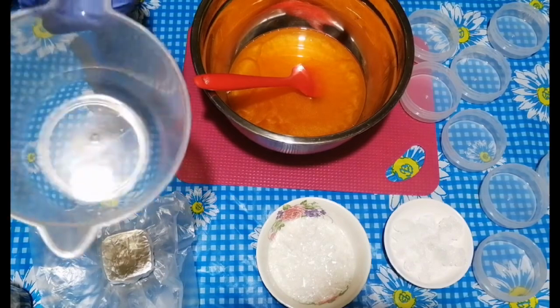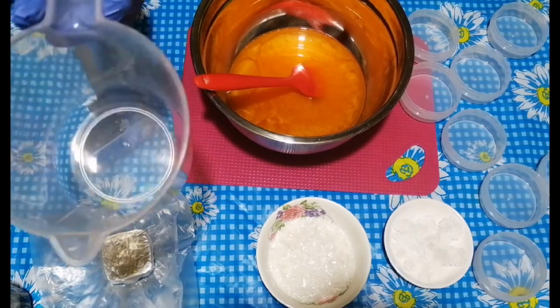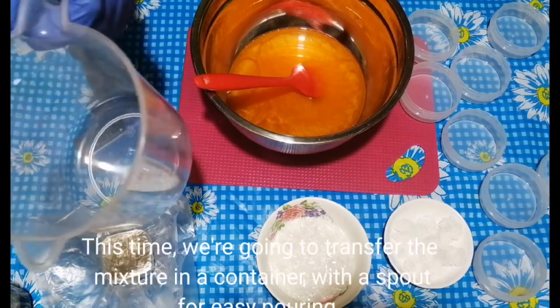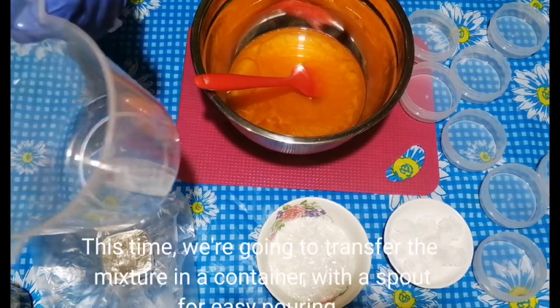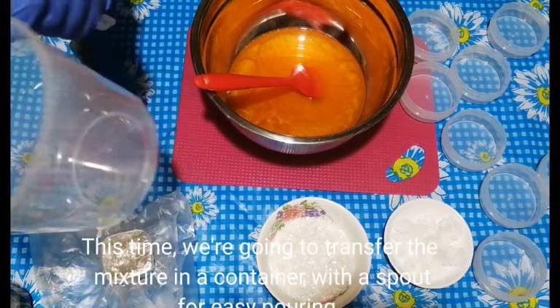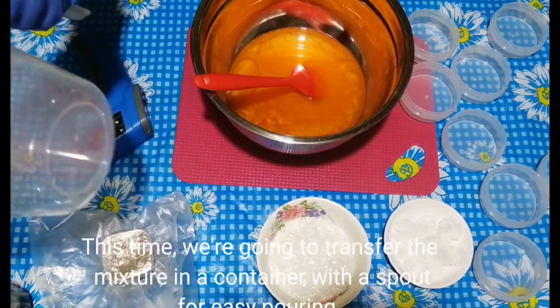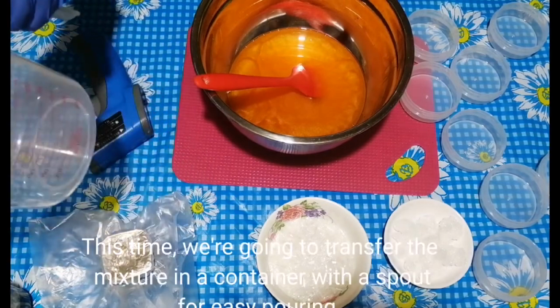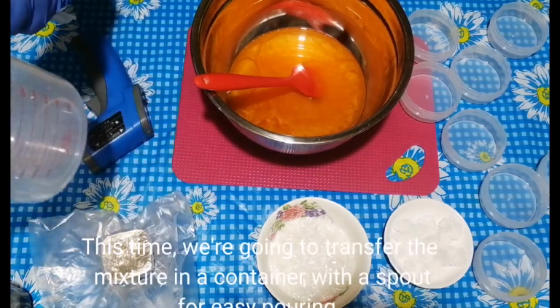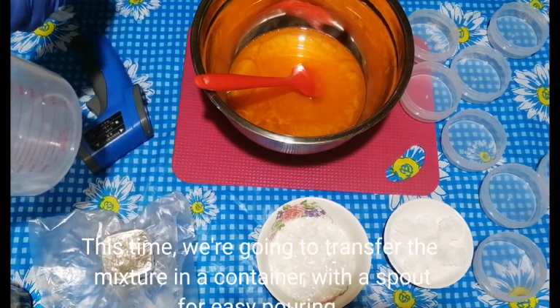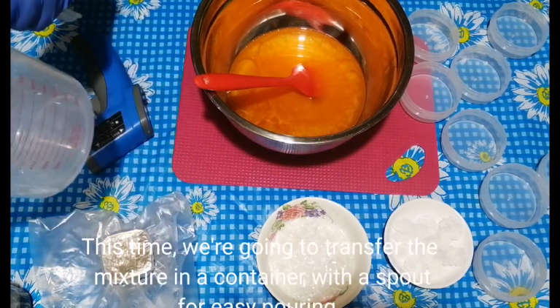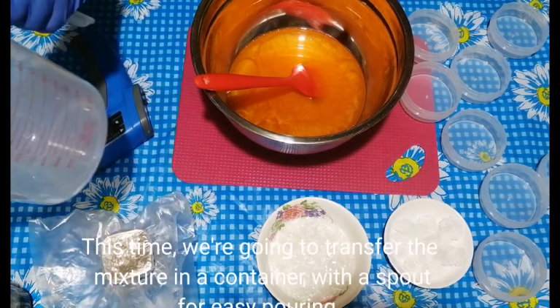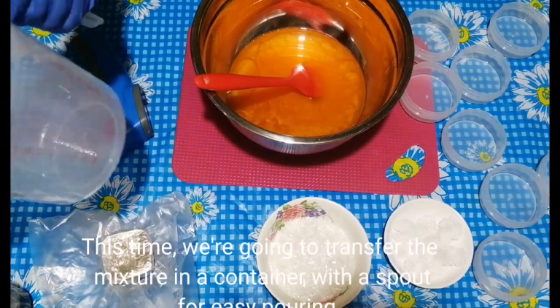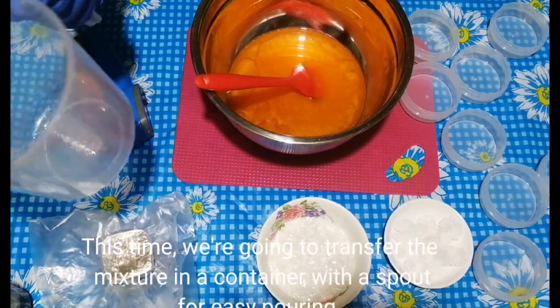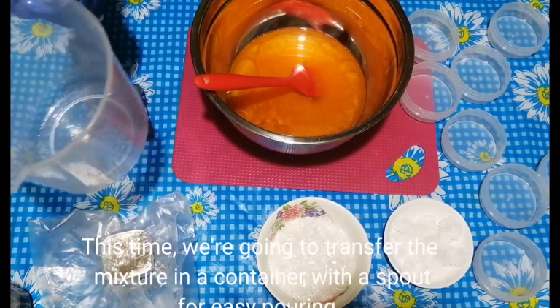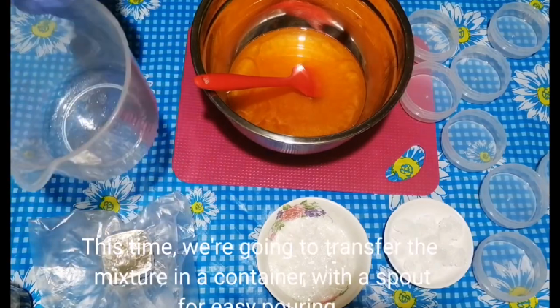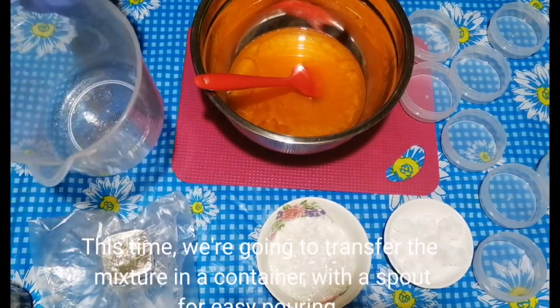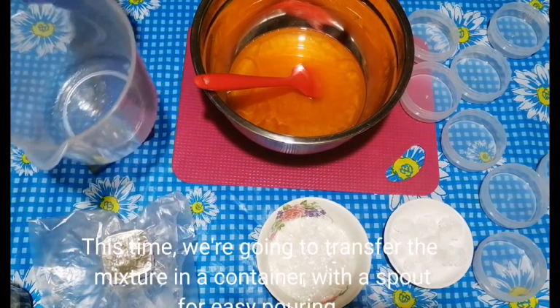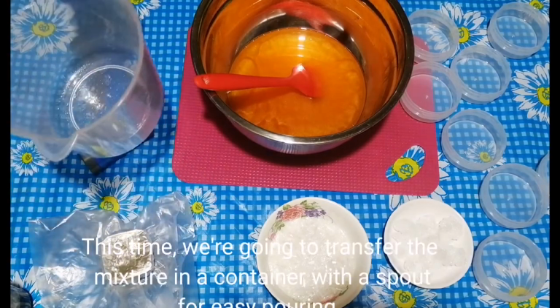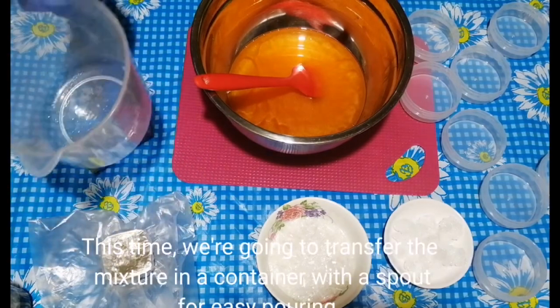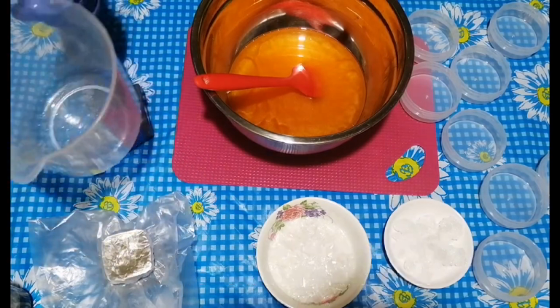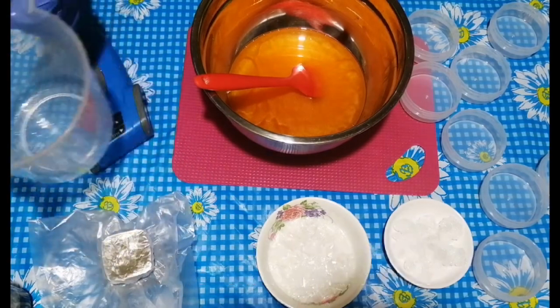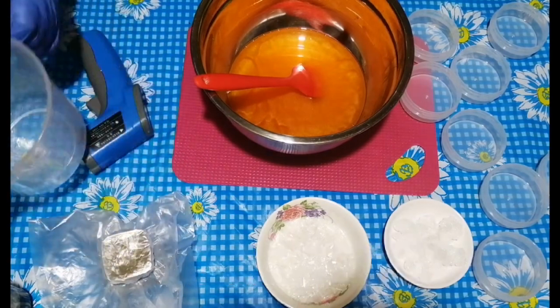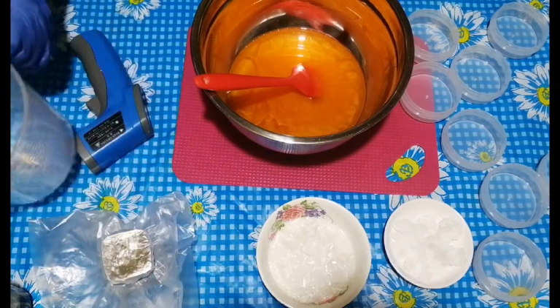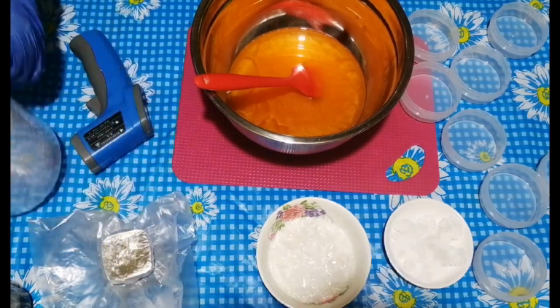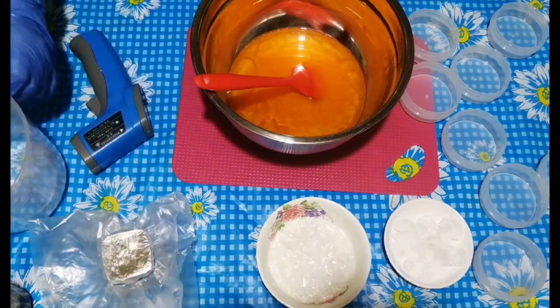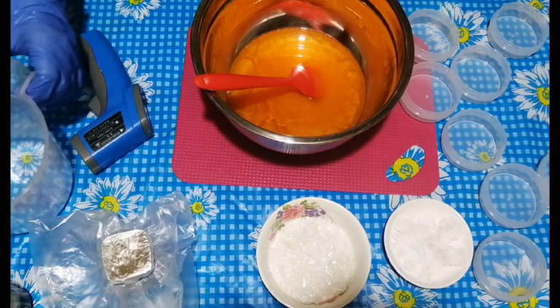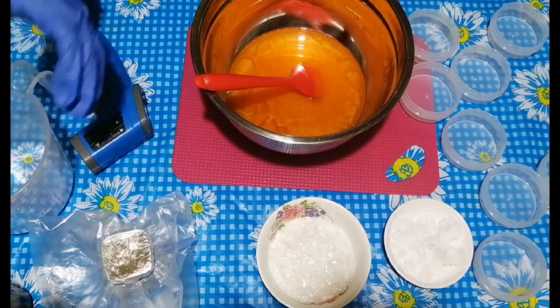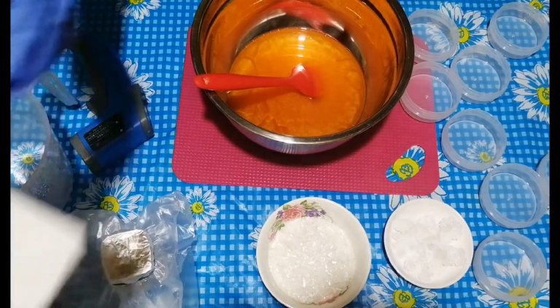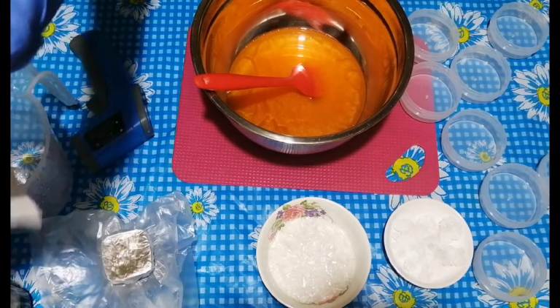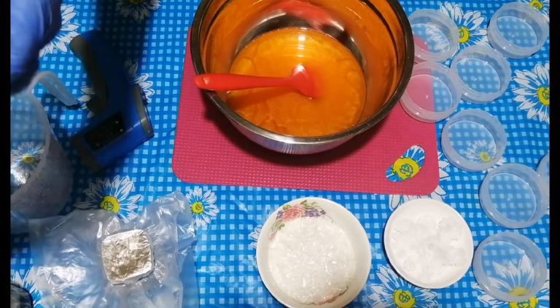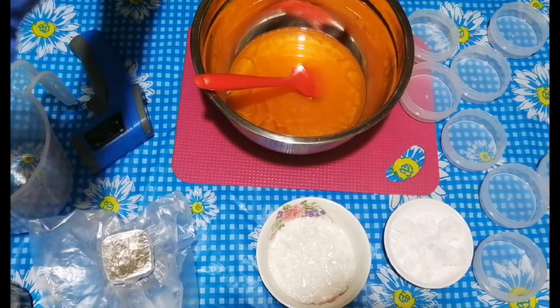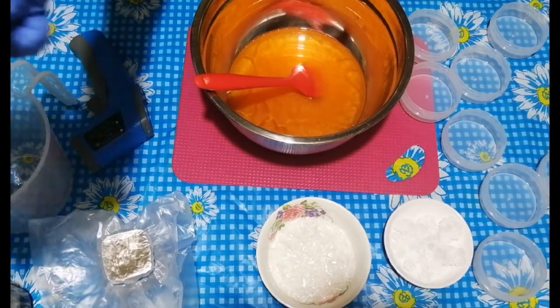We're going to transfer the mixture into a container with a spout for easy pouring.